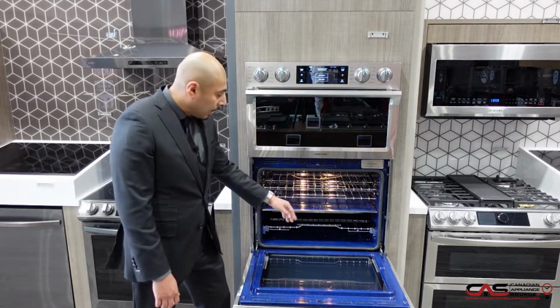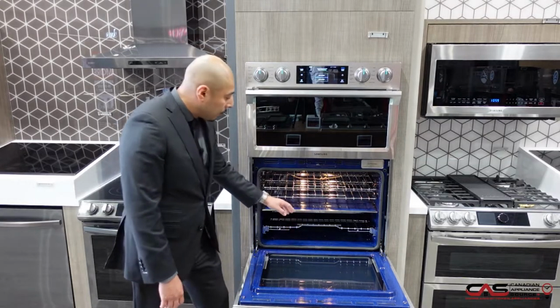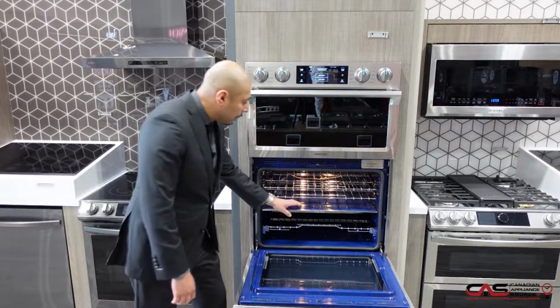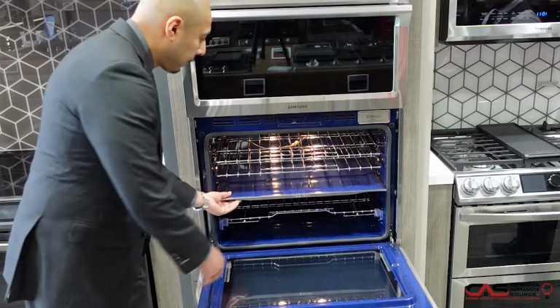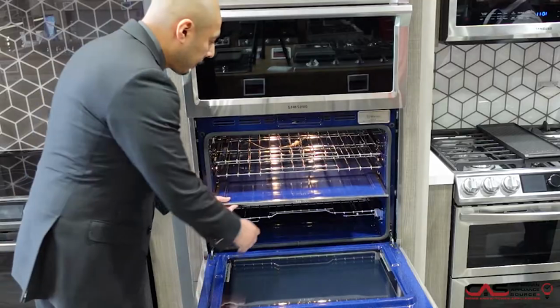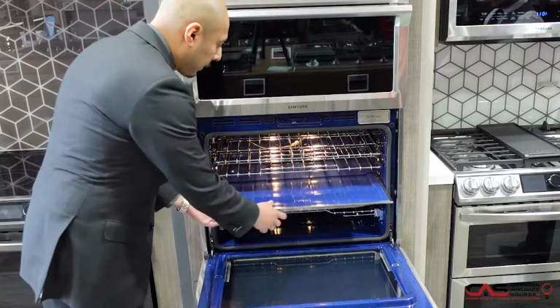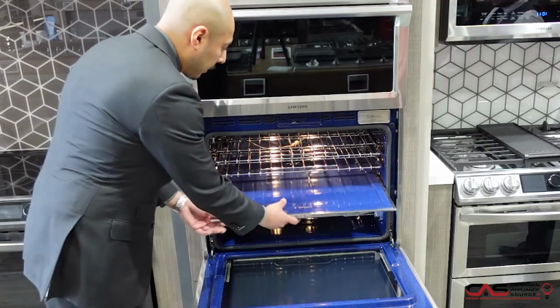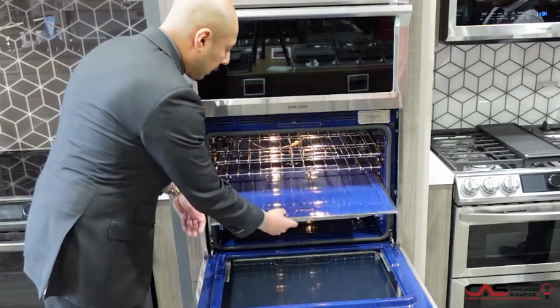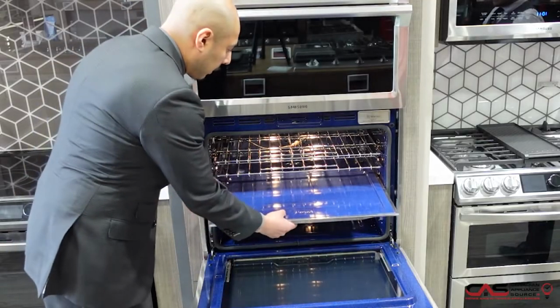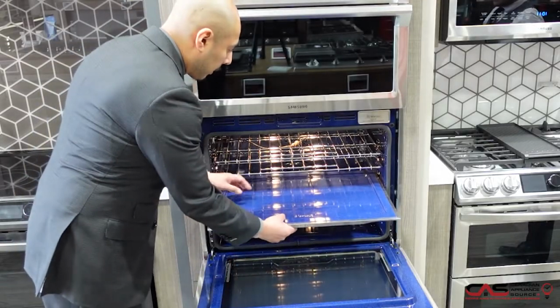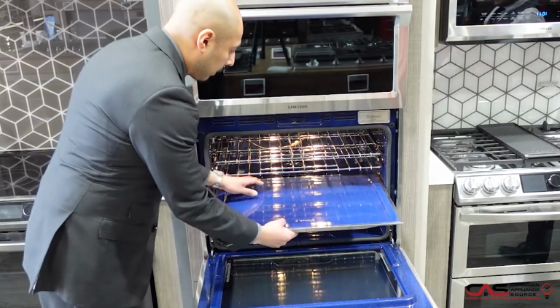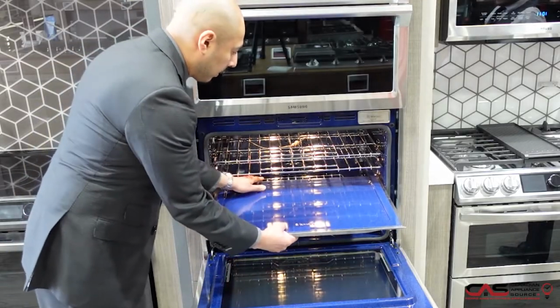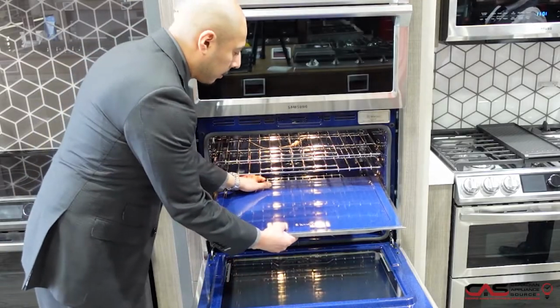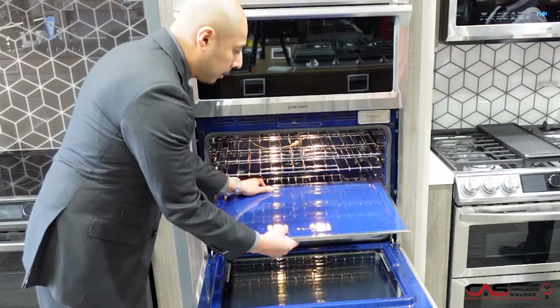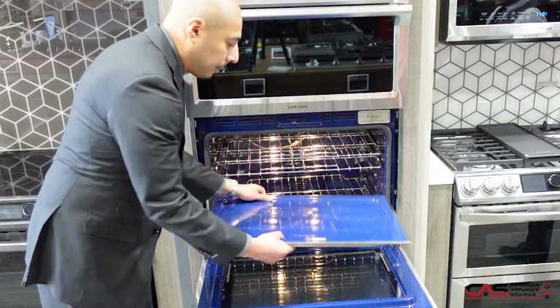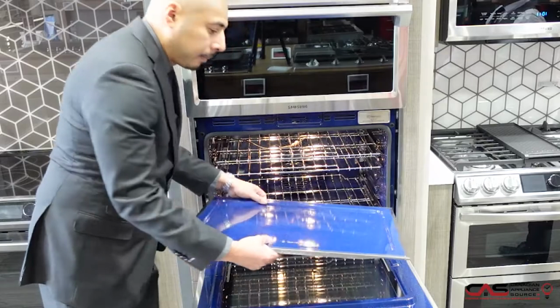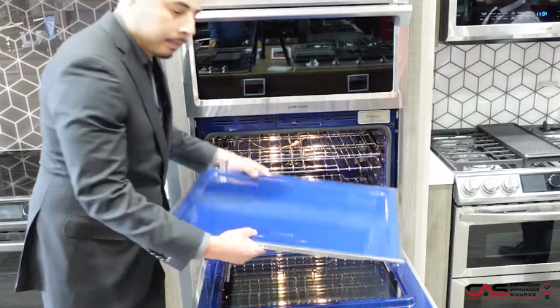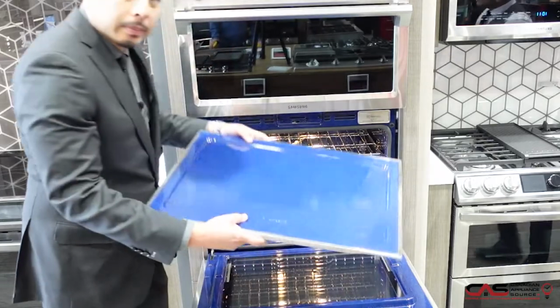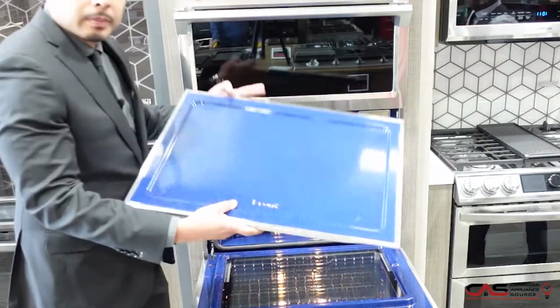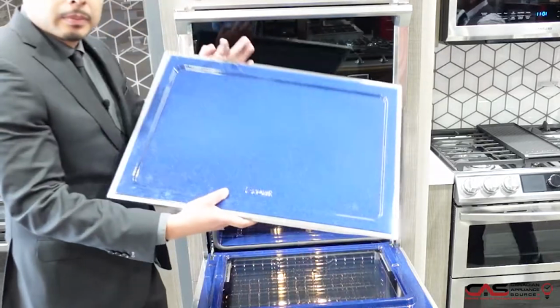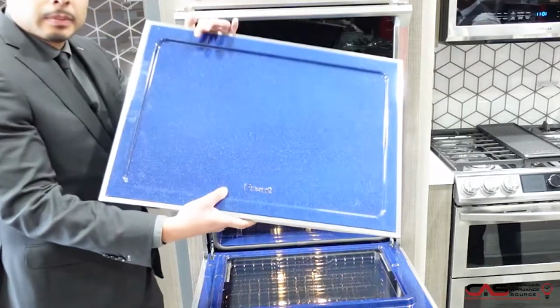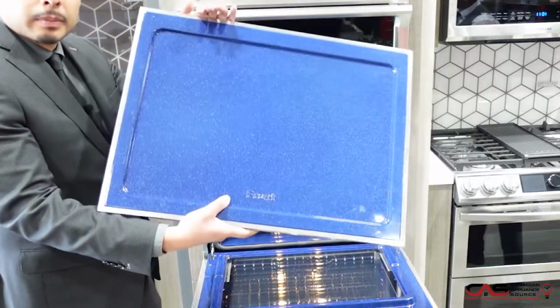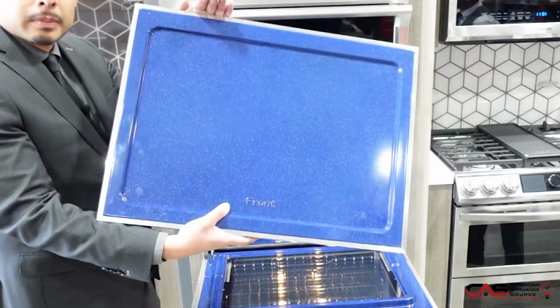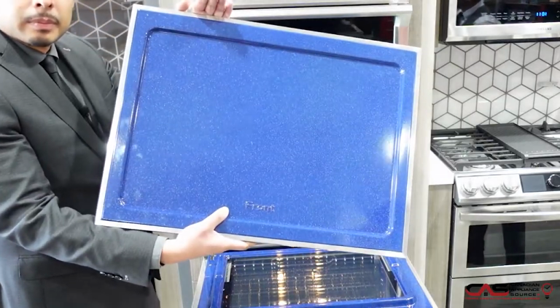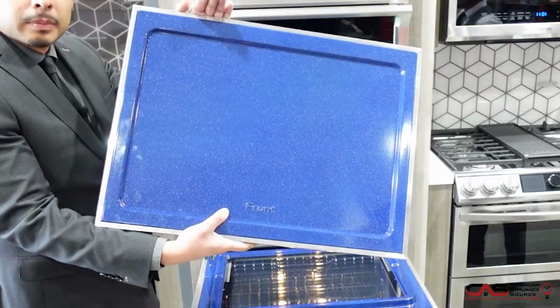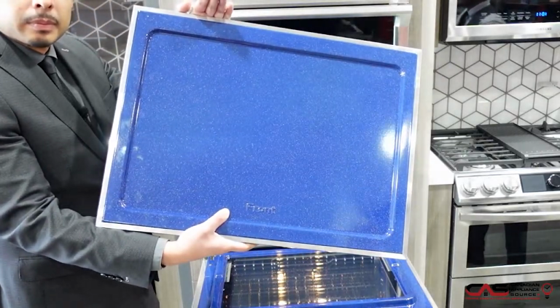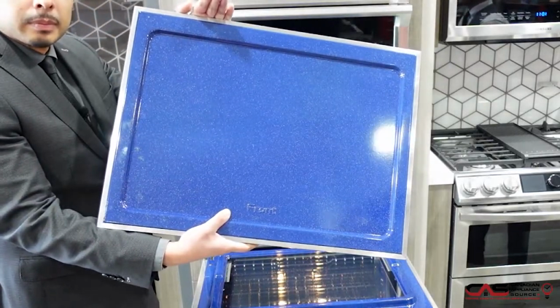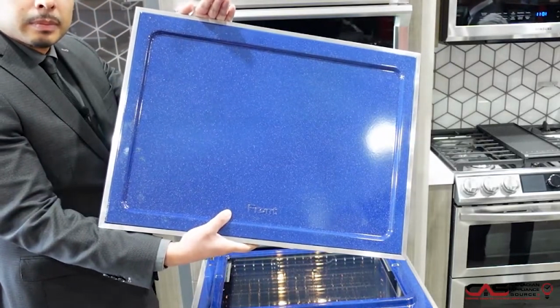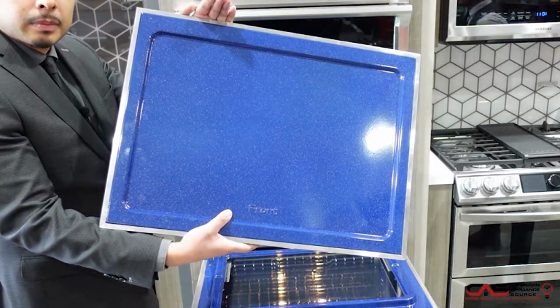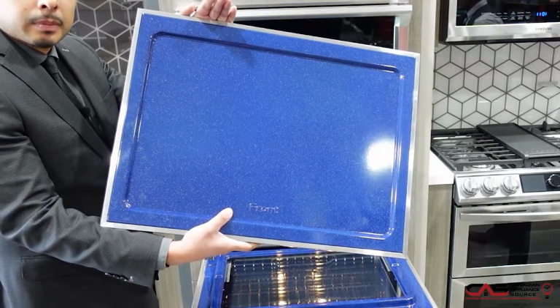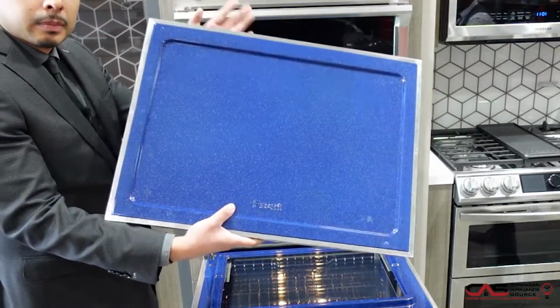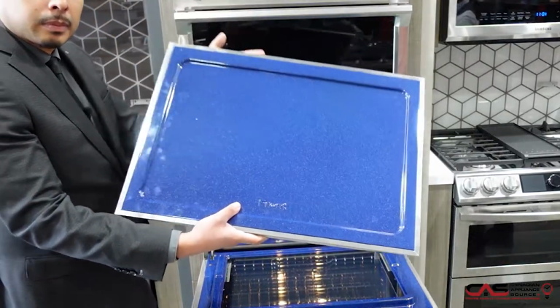If you need more capacity for a large recipe, you can also remove the divider and now use it as your traditional single oven.